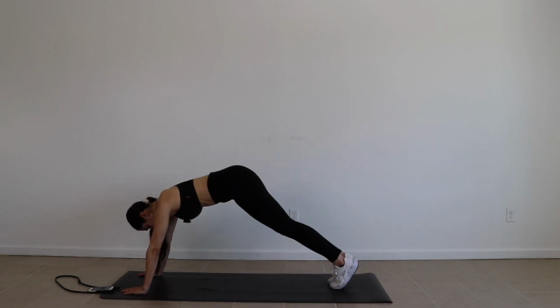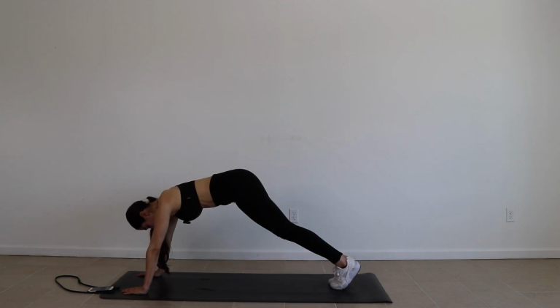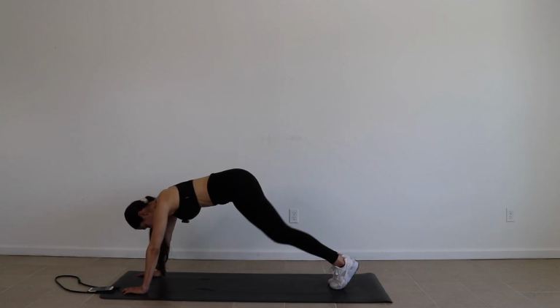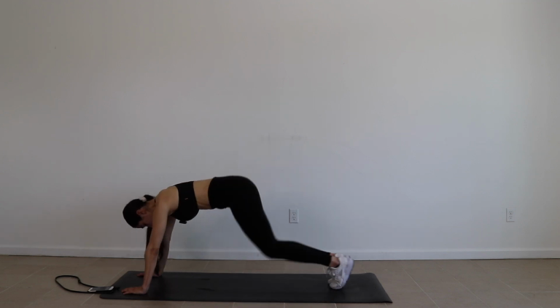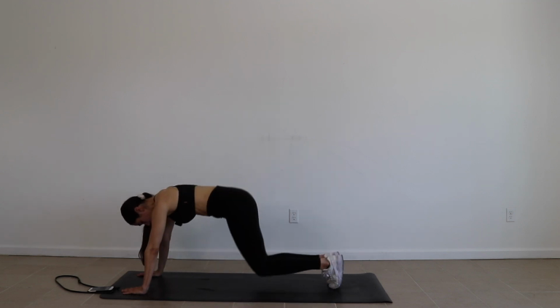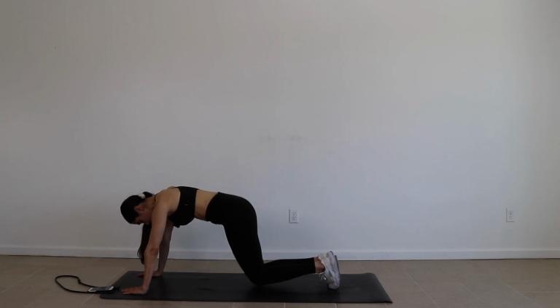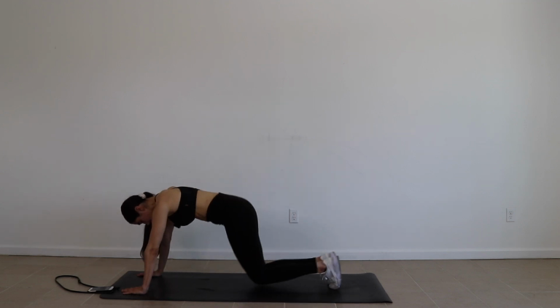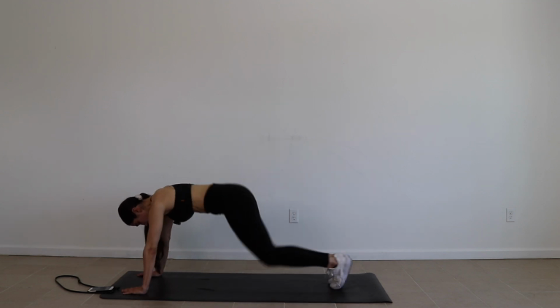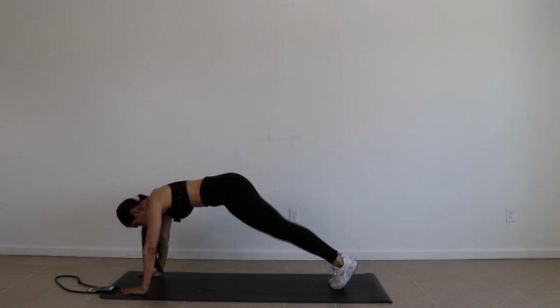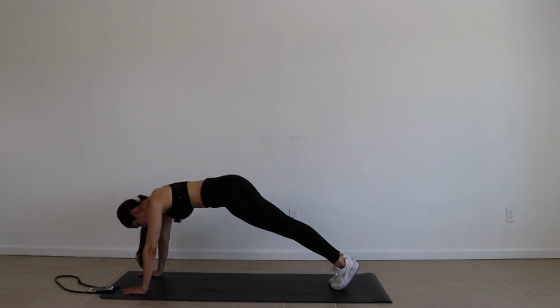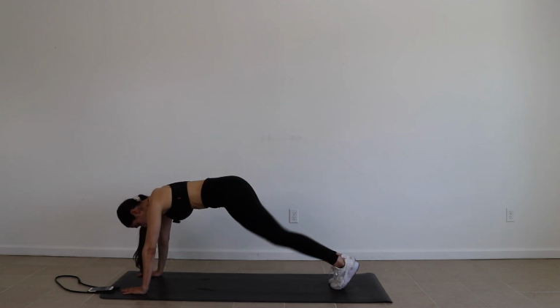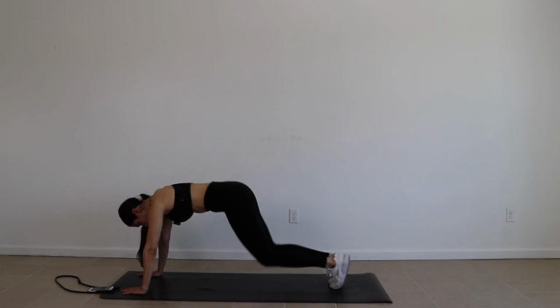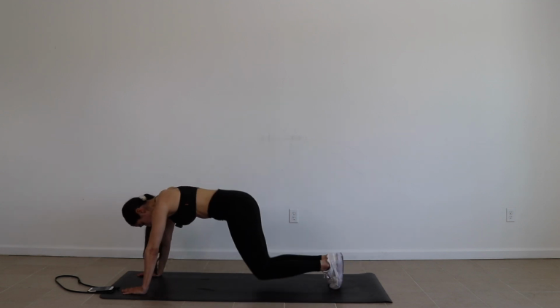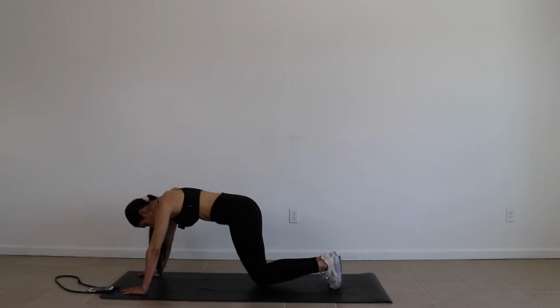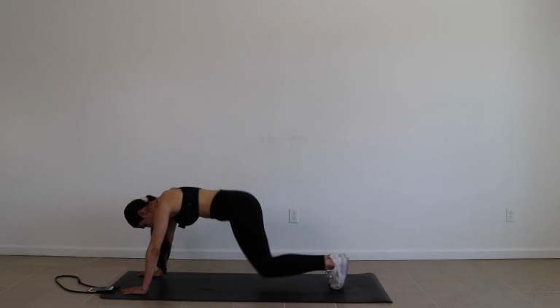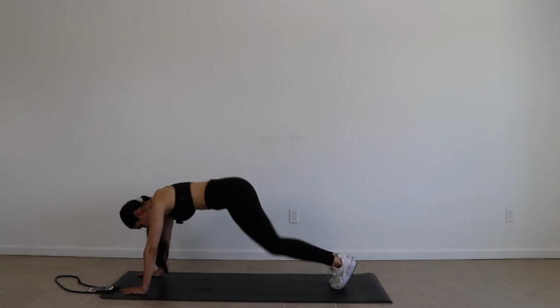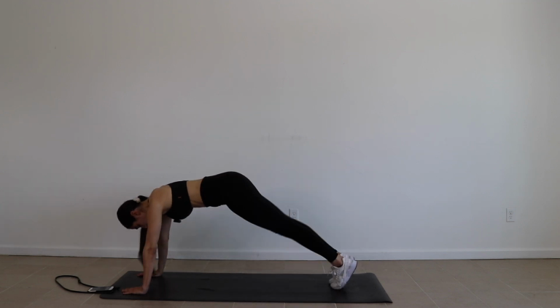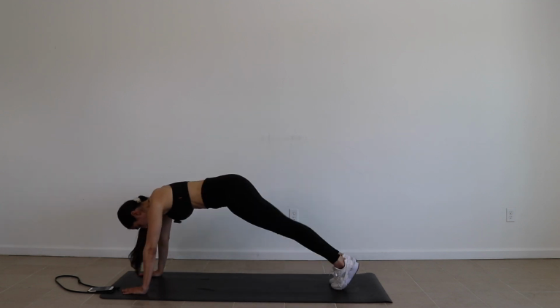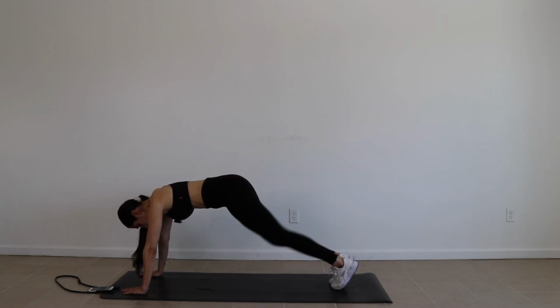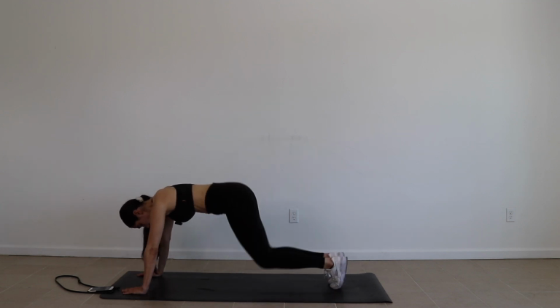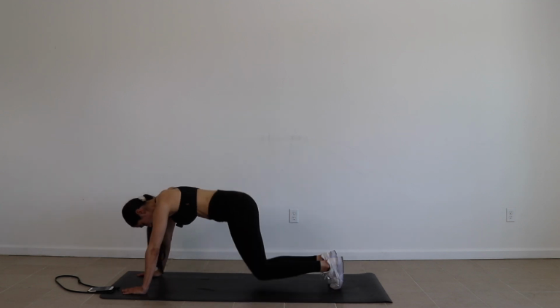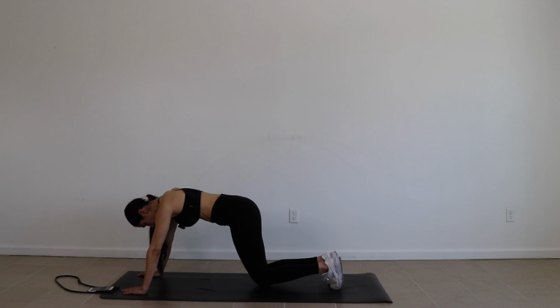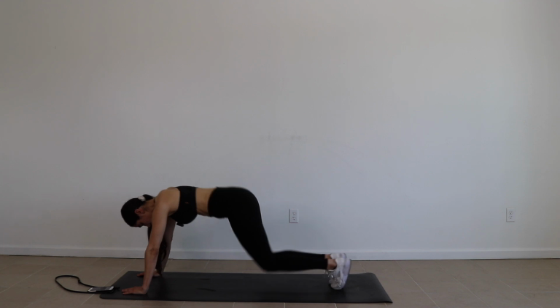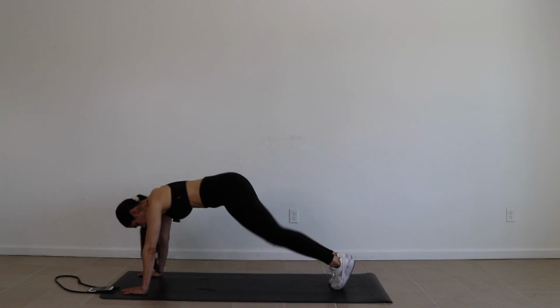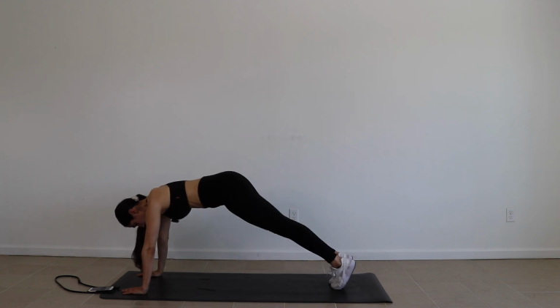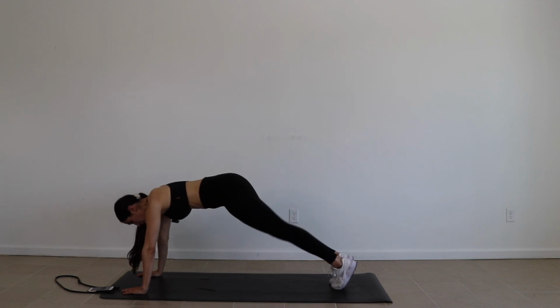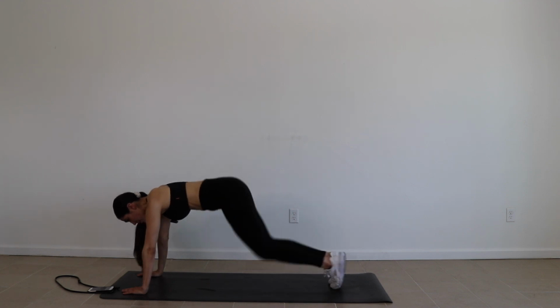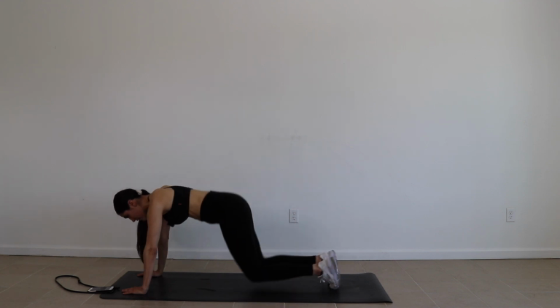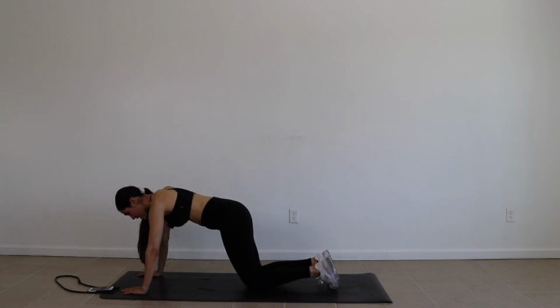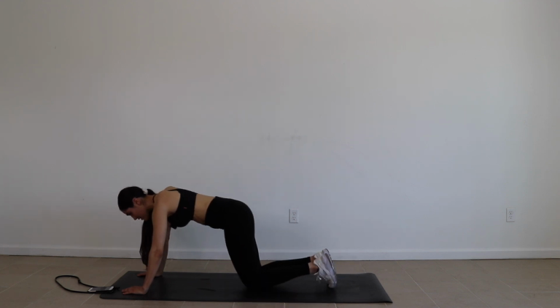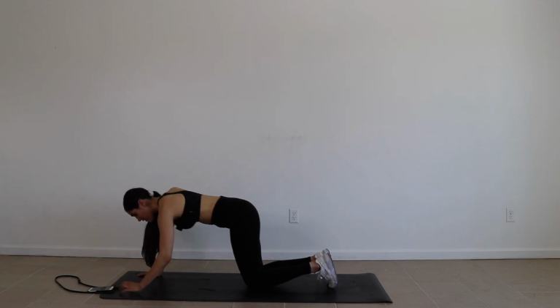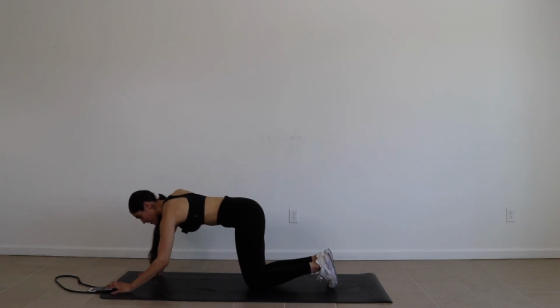Now we're going to get into these leg up and downs. 30 seconds, you guys.